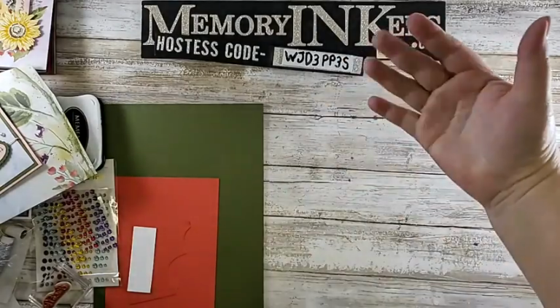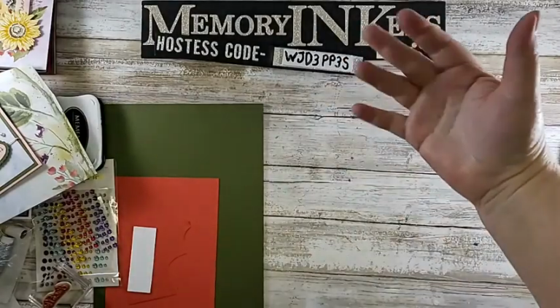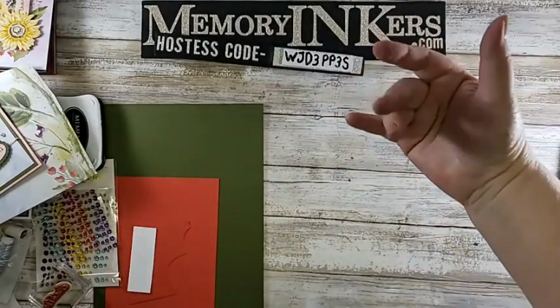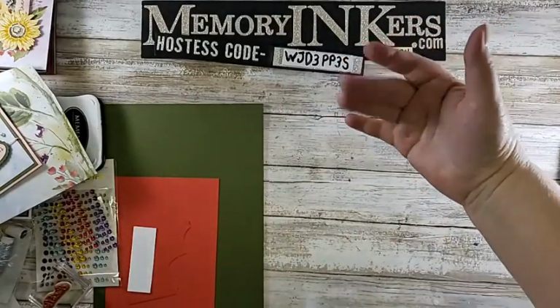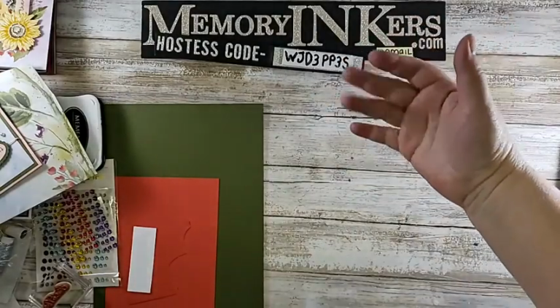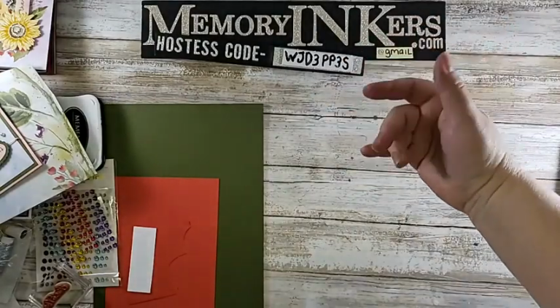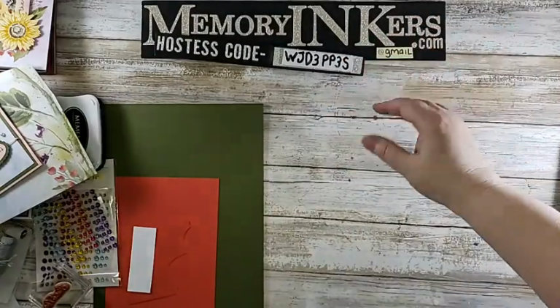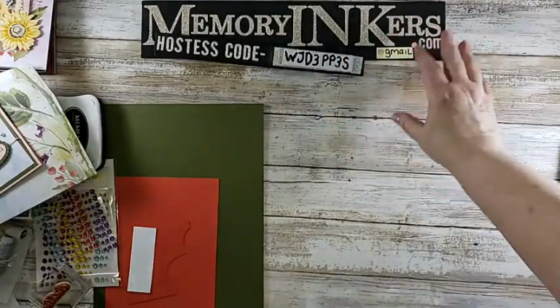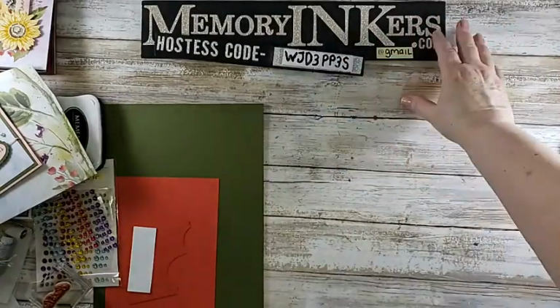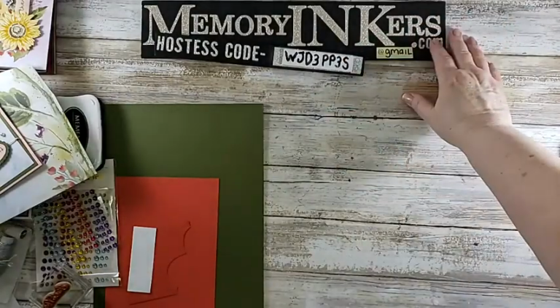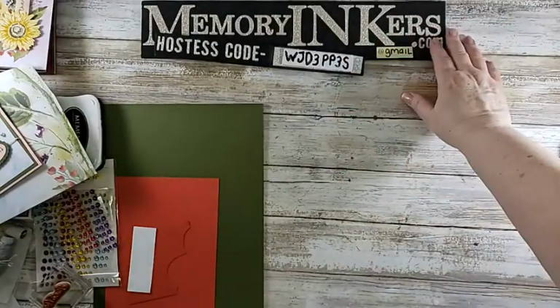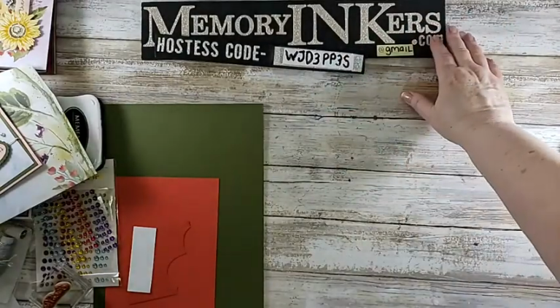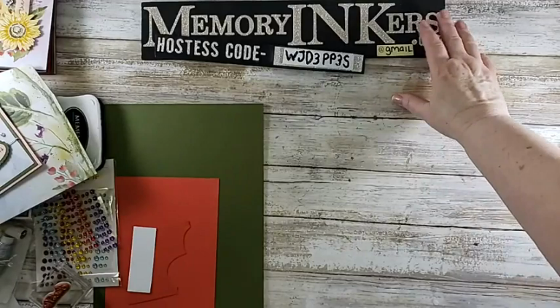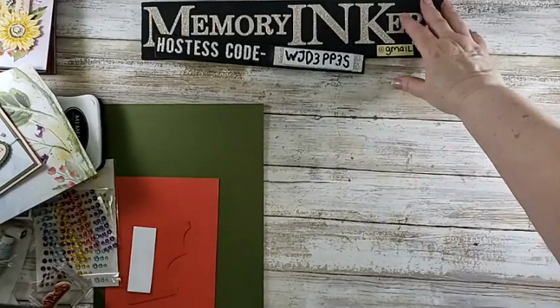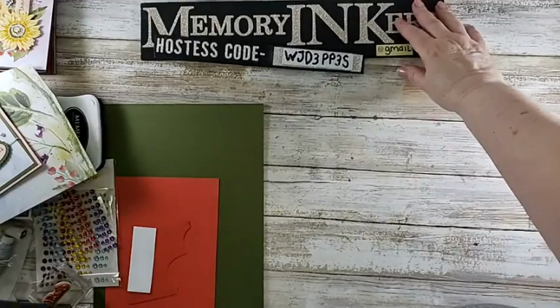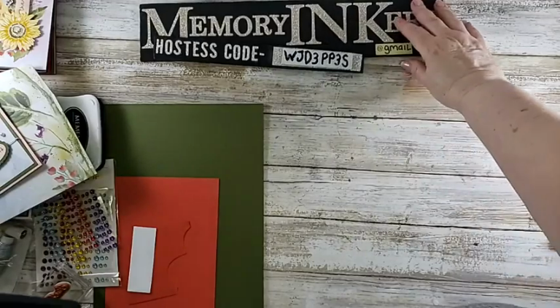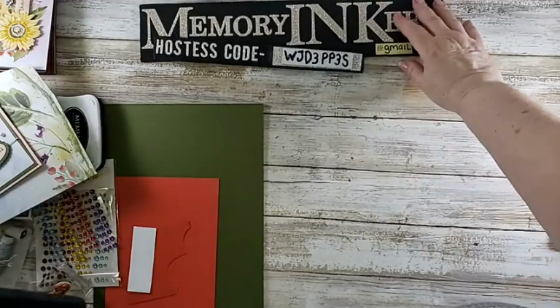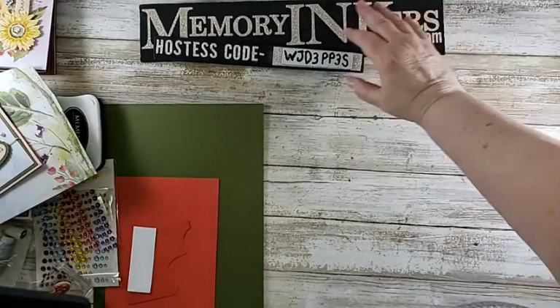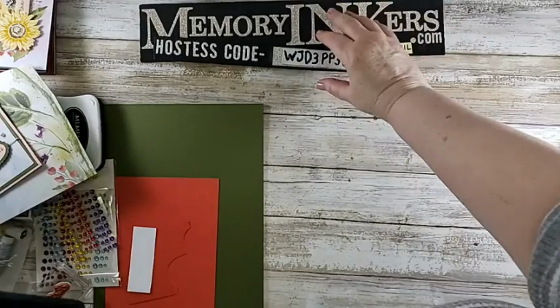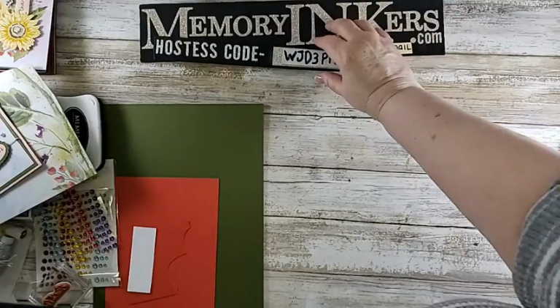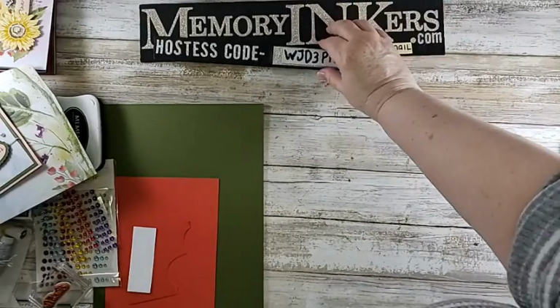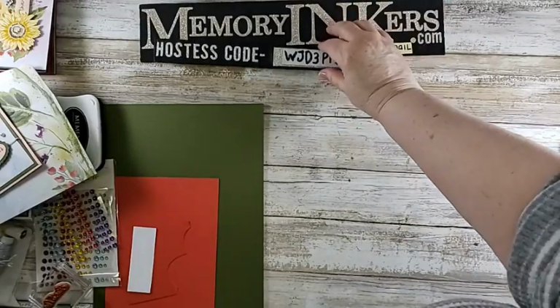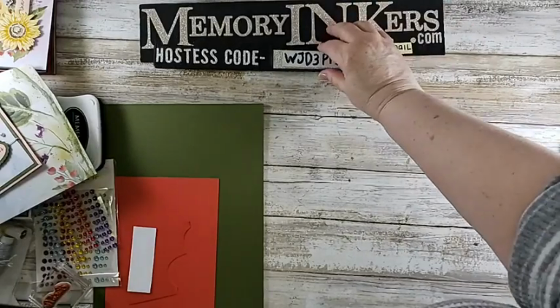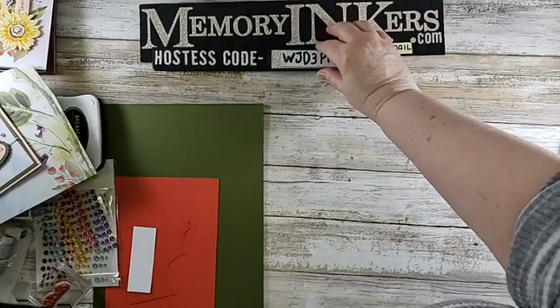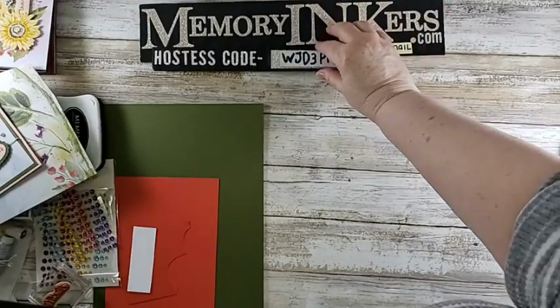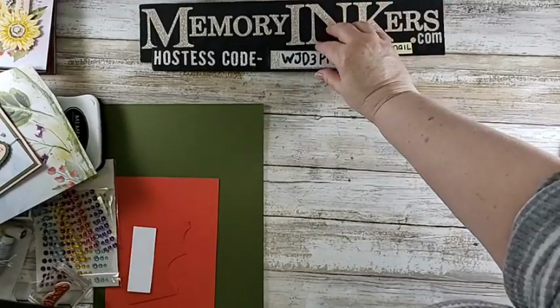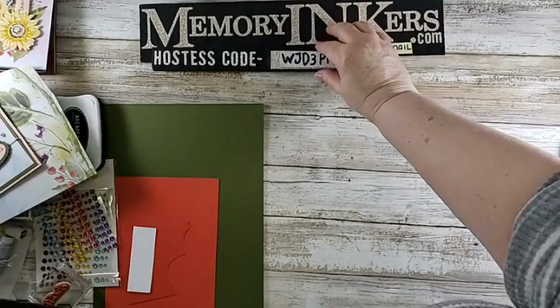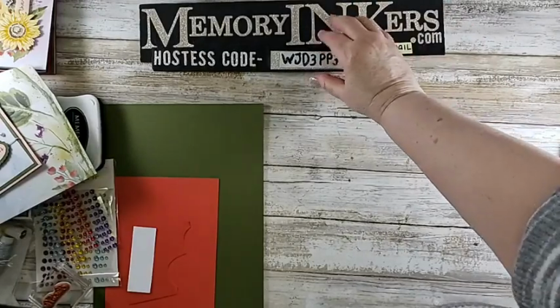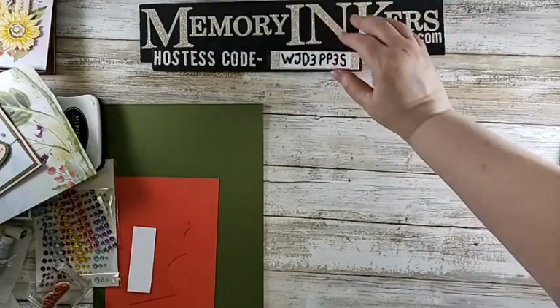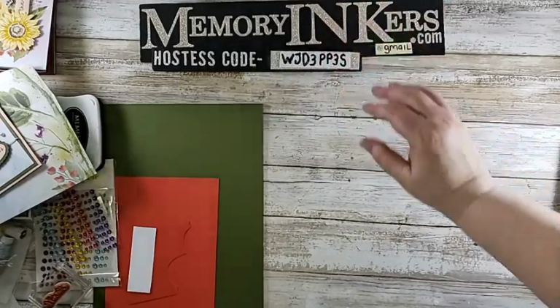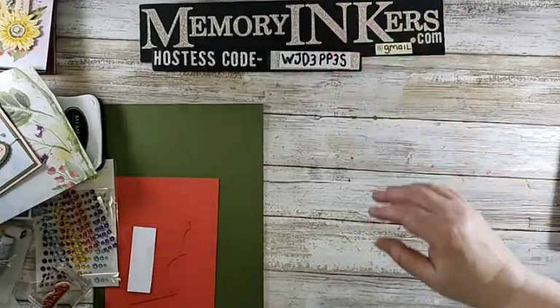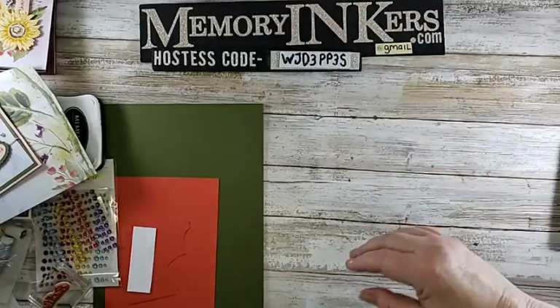Hi everybody! It's me, Carrie, your Stampin' Up! demonstrator from Farmington Hills, Michigan.